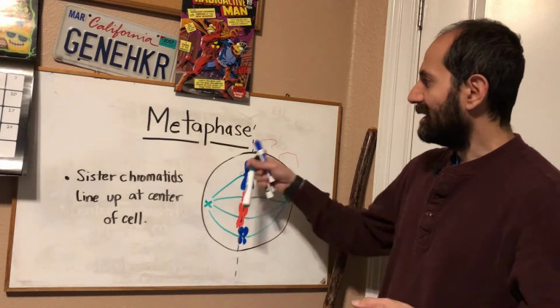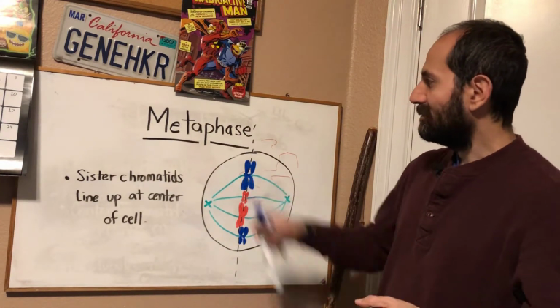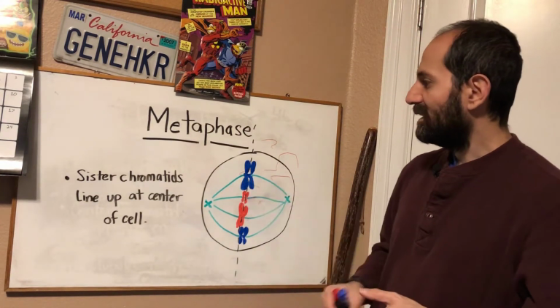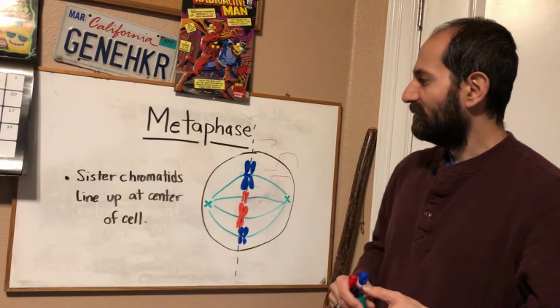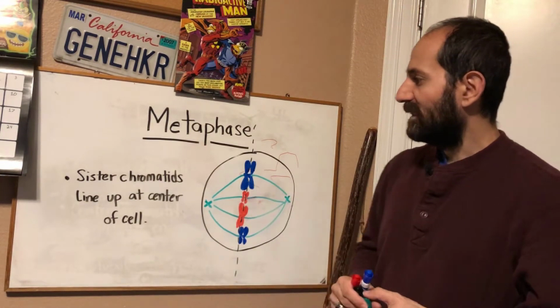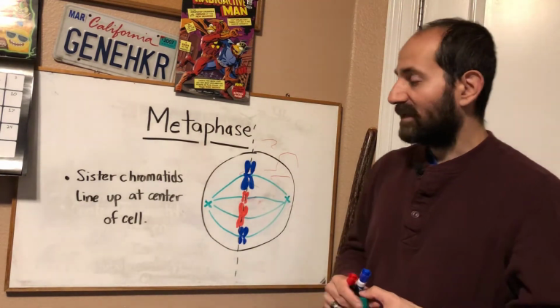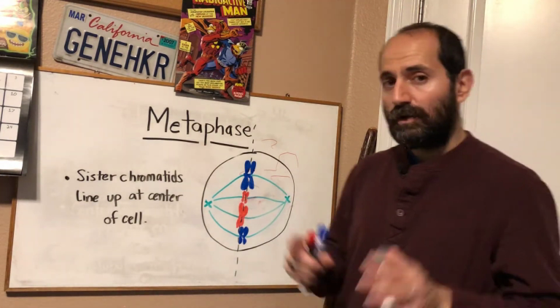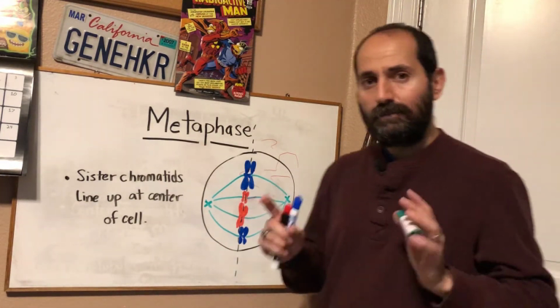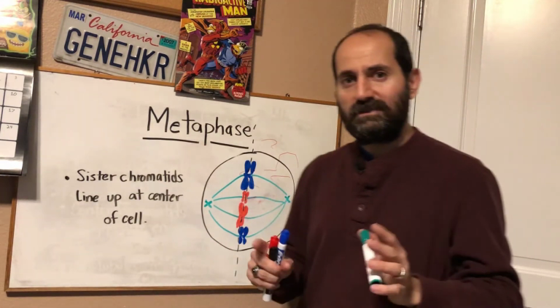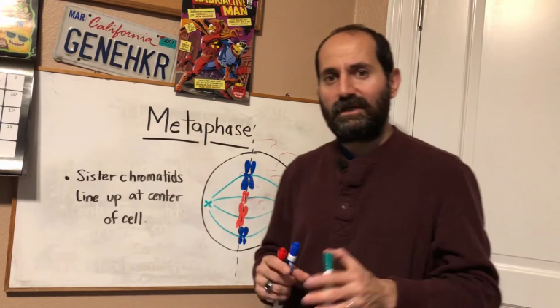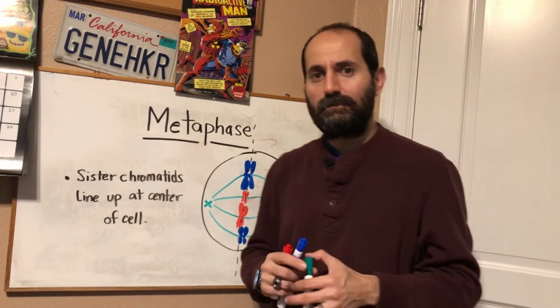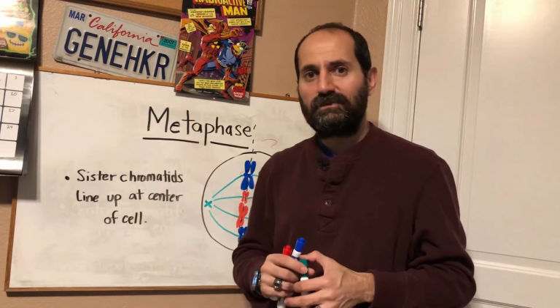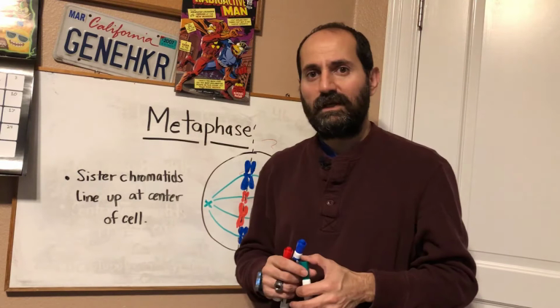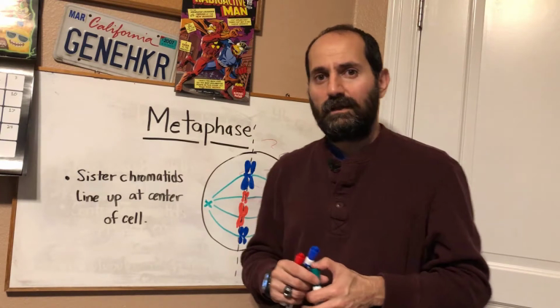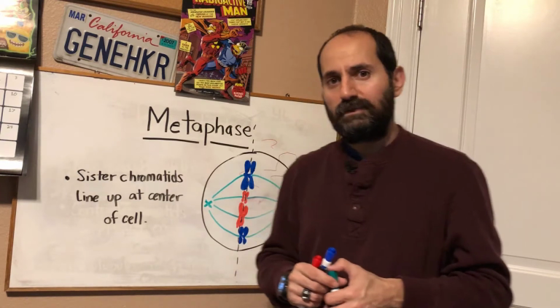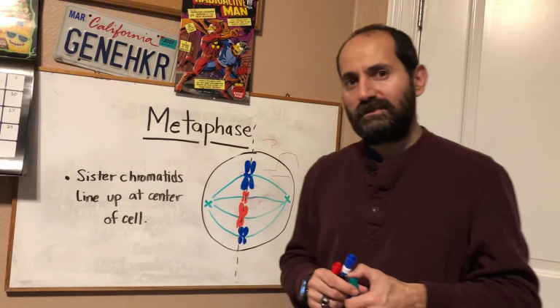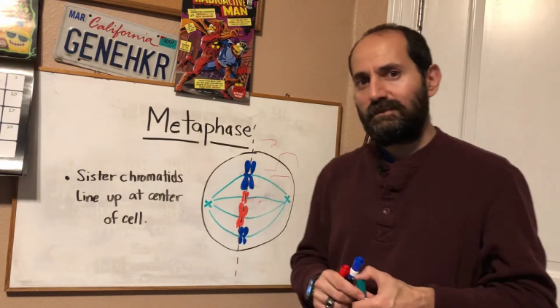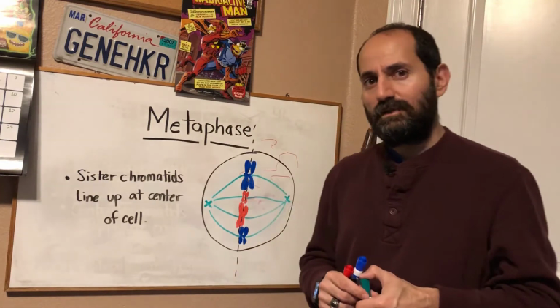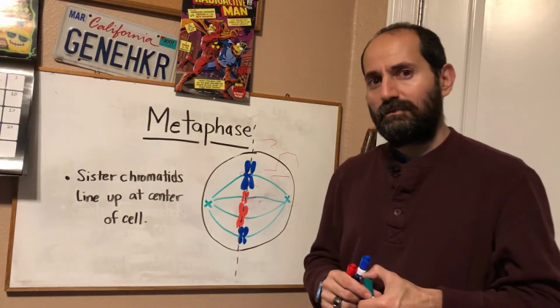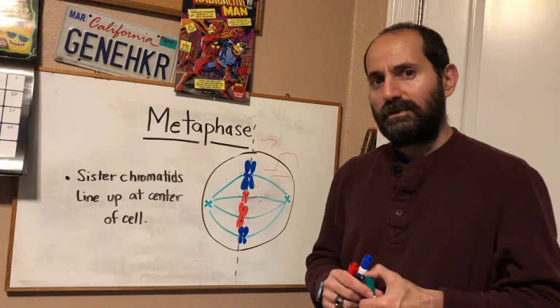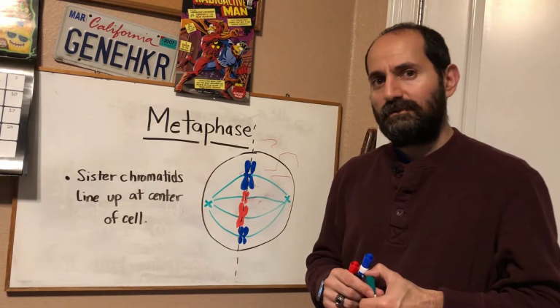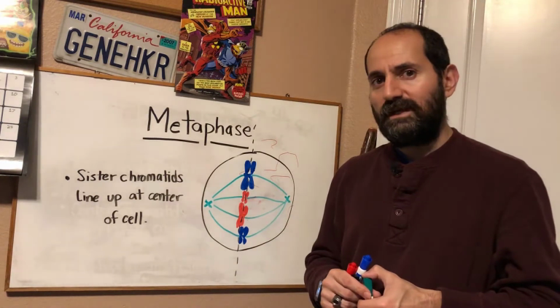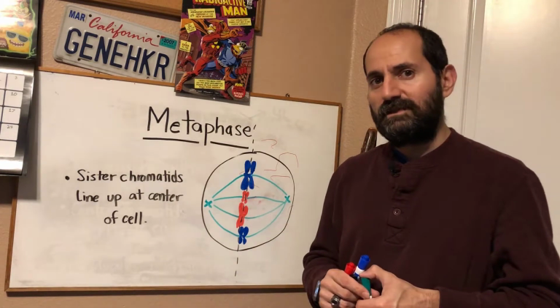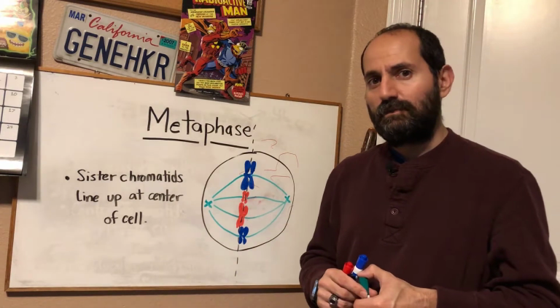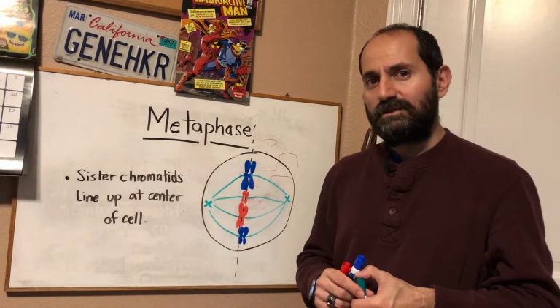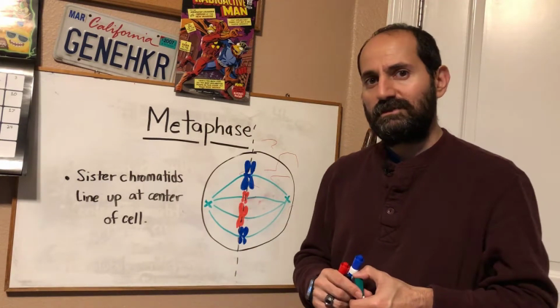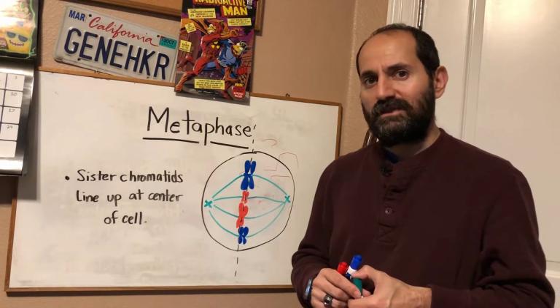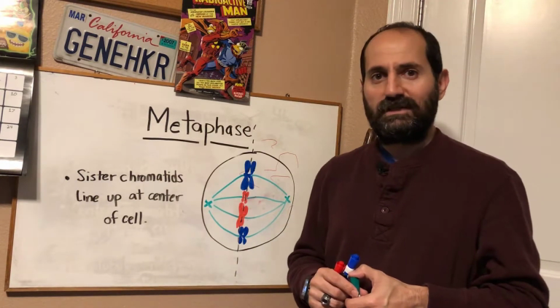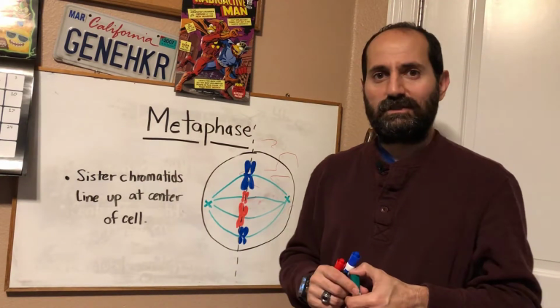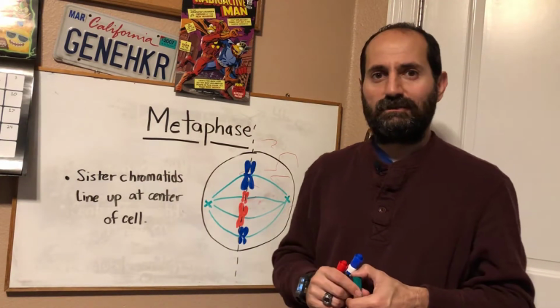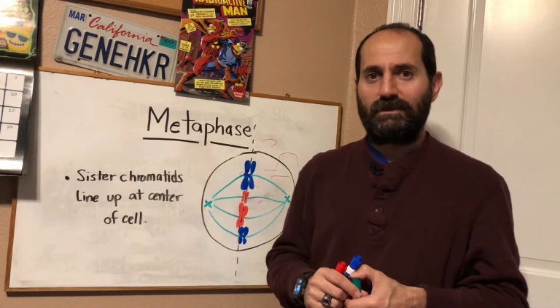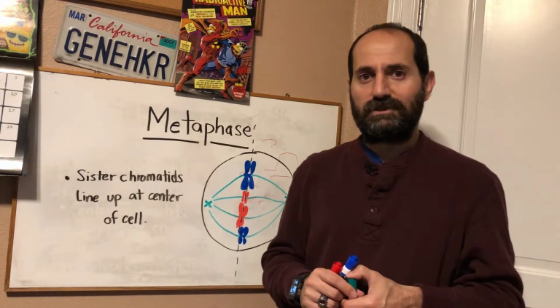That's metaphase. I hope this helps — please let me know below if you have any questions, and thank you for watching.